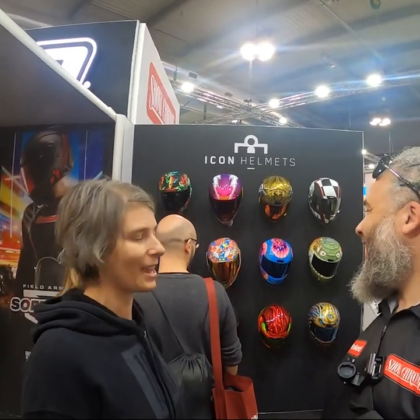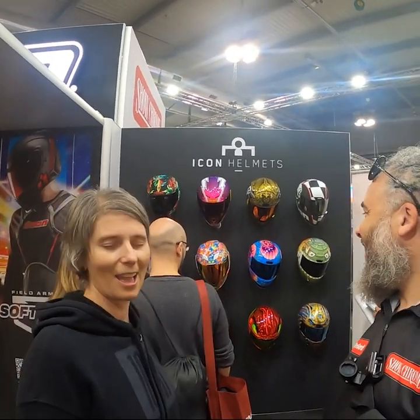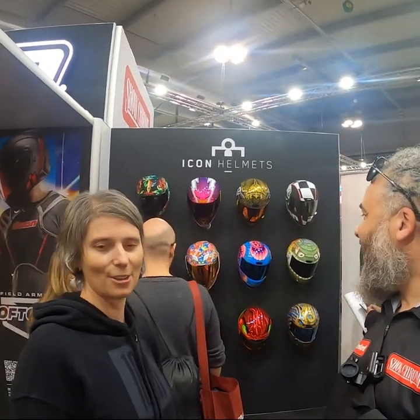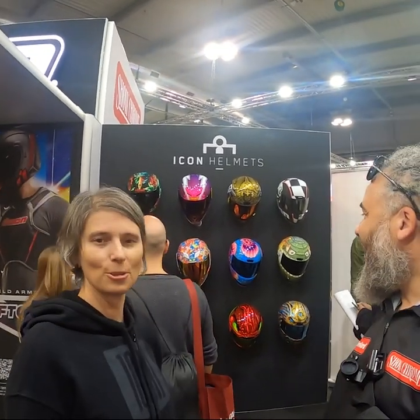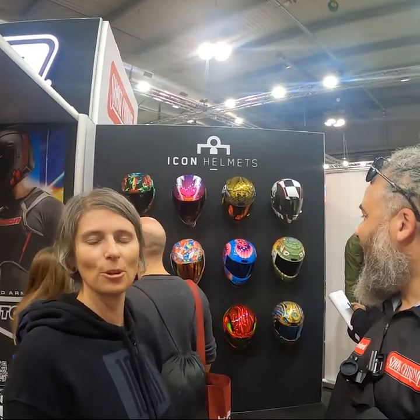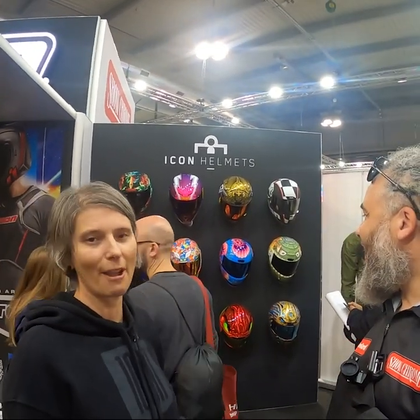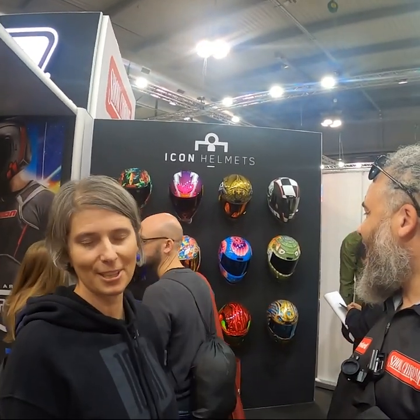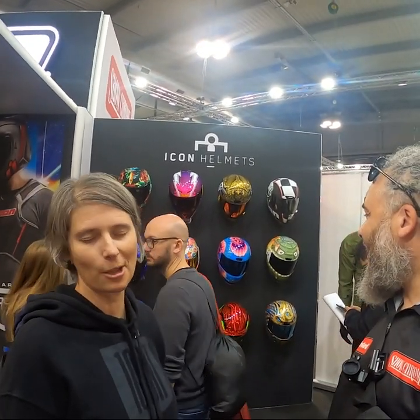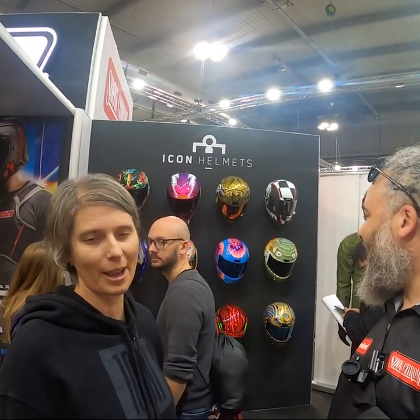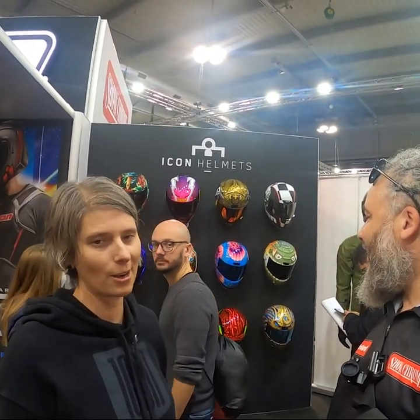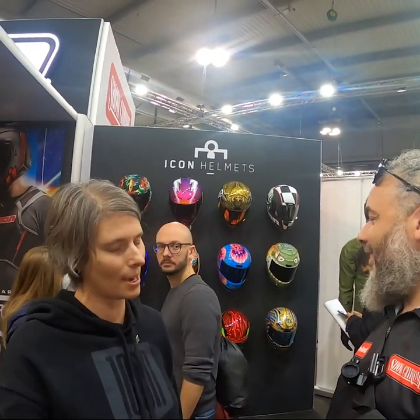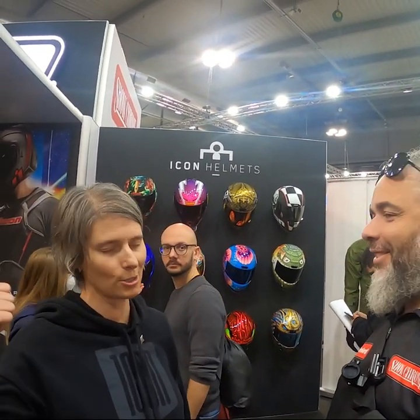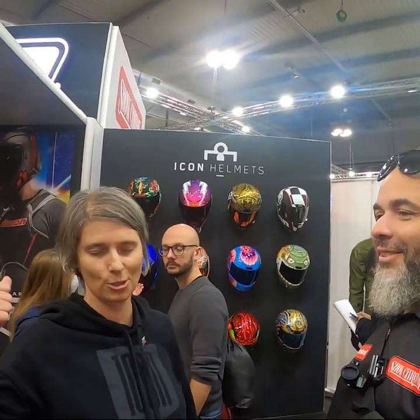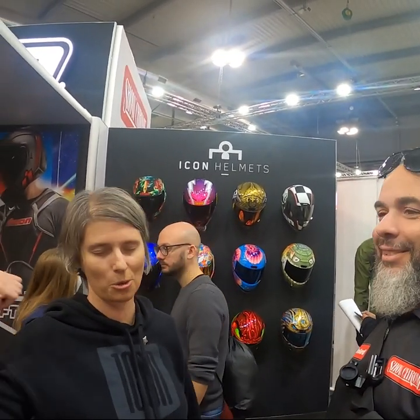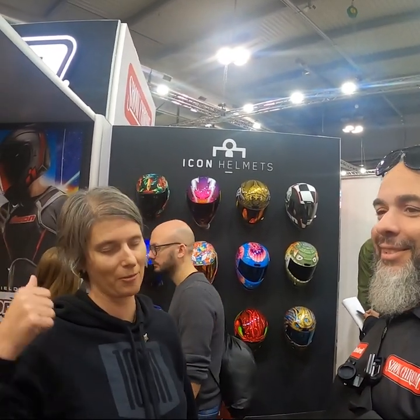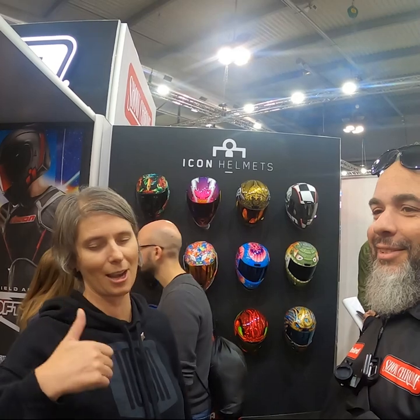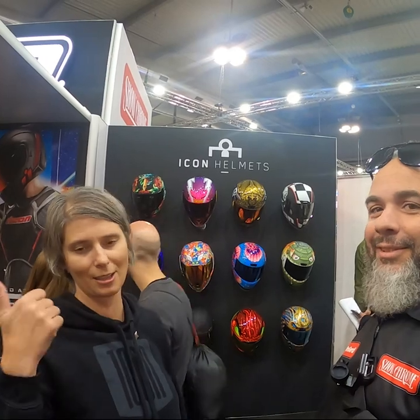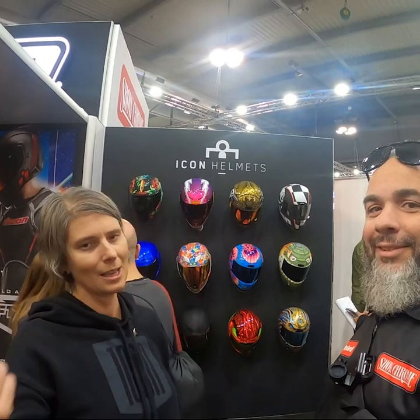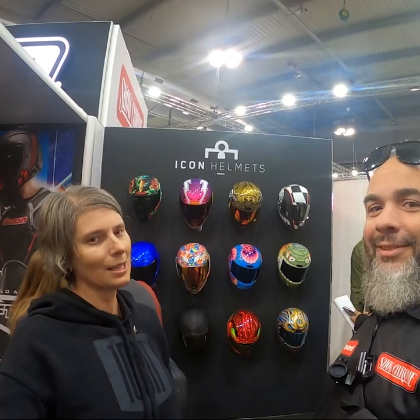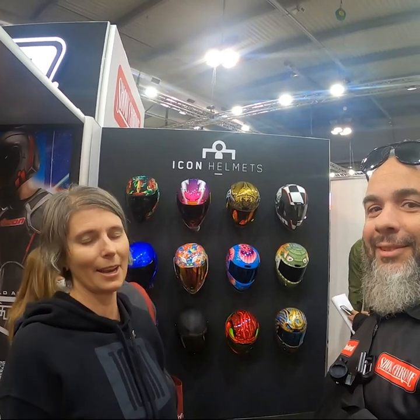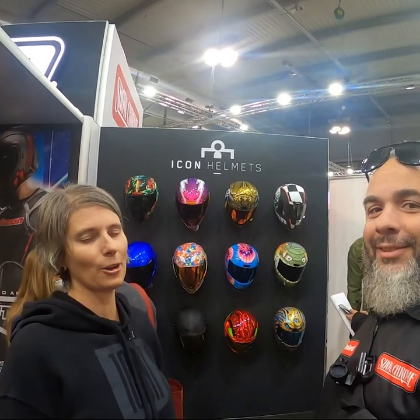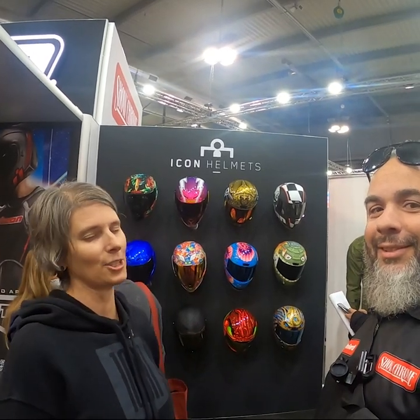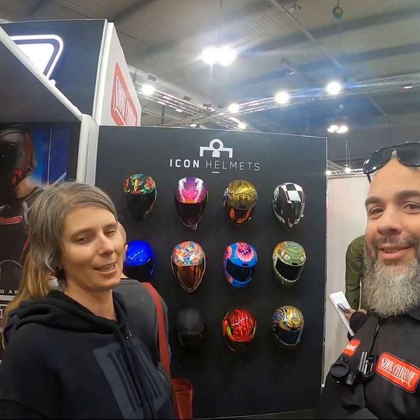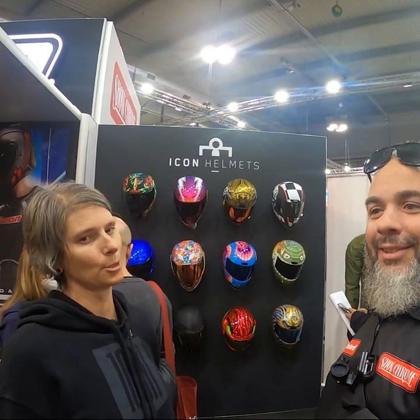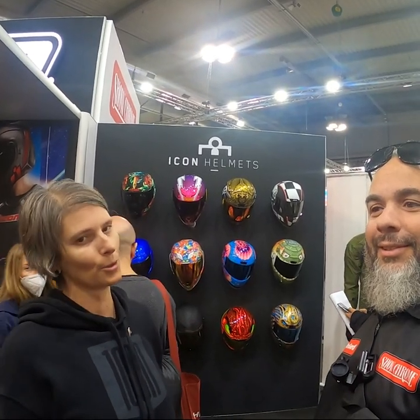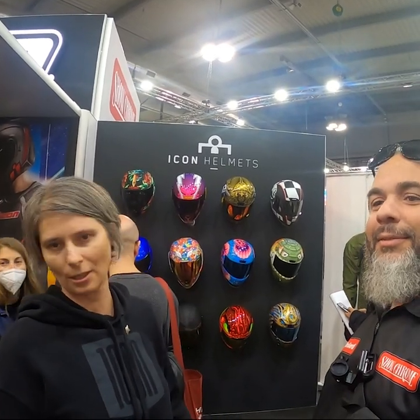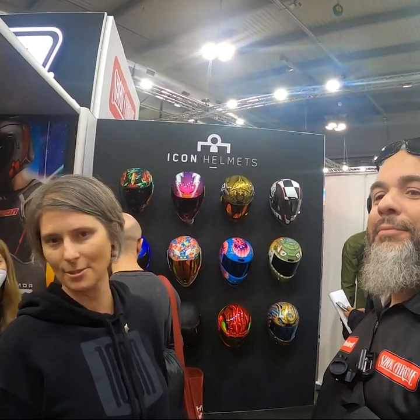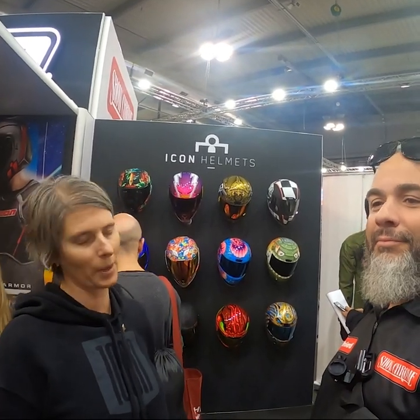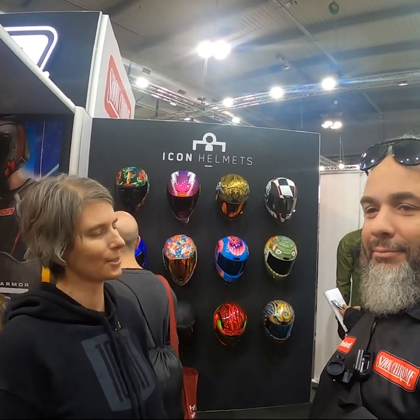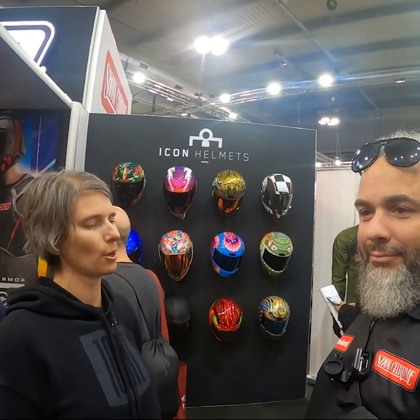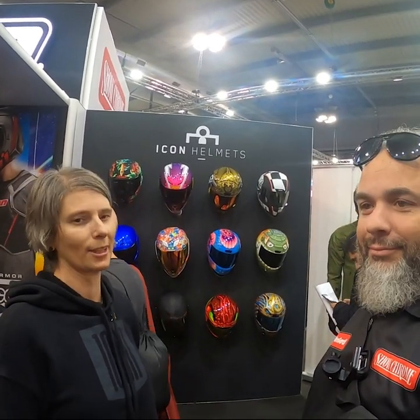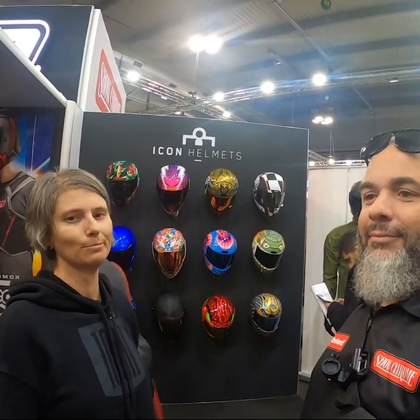Yeah, we've got a lot of new cool graphics coming out. And as usual, we've got a lot of great jackets, boots, gloves, and pants to go with them.